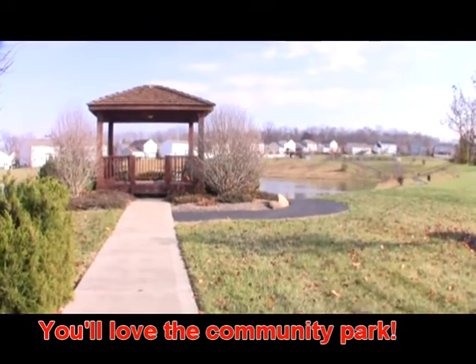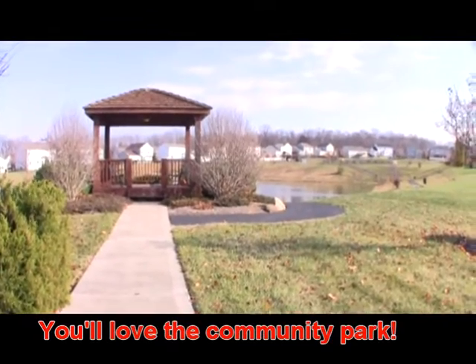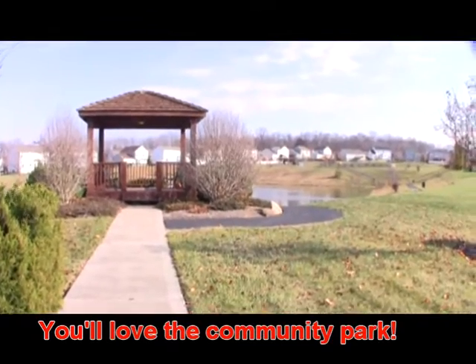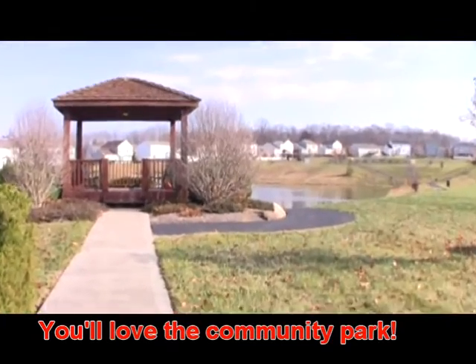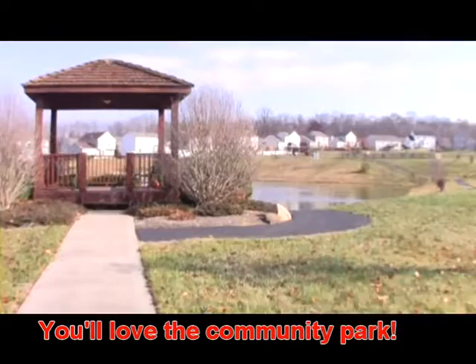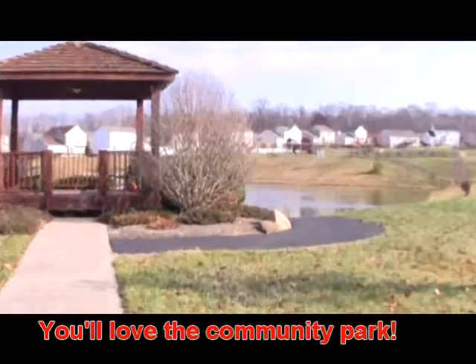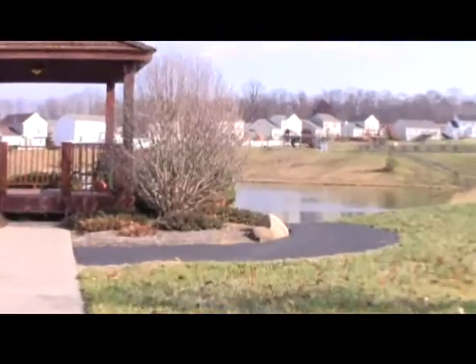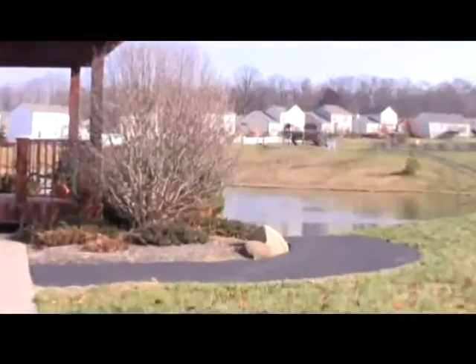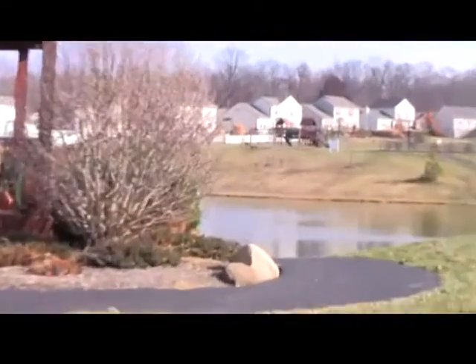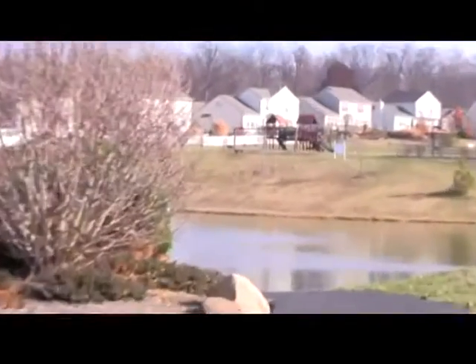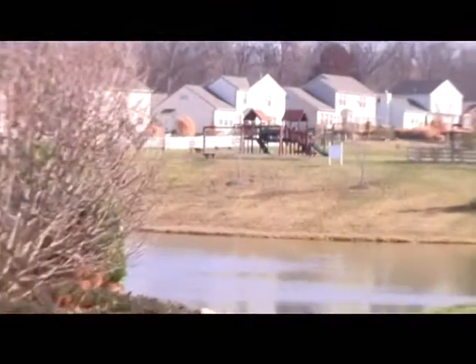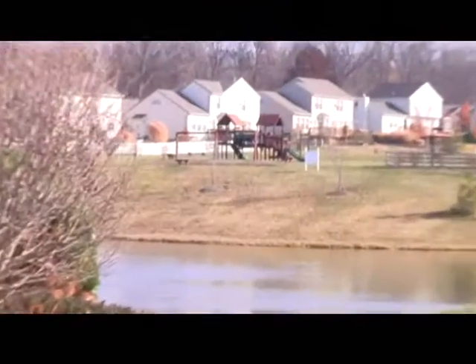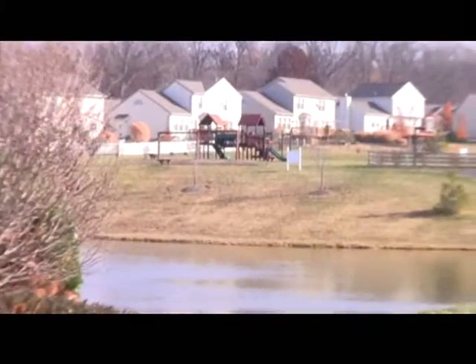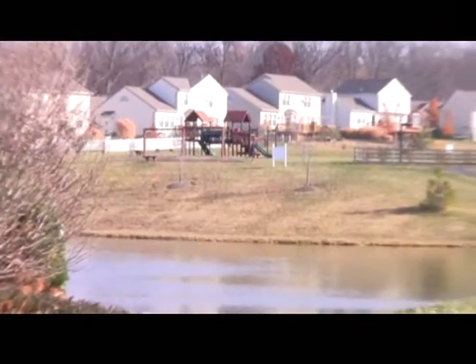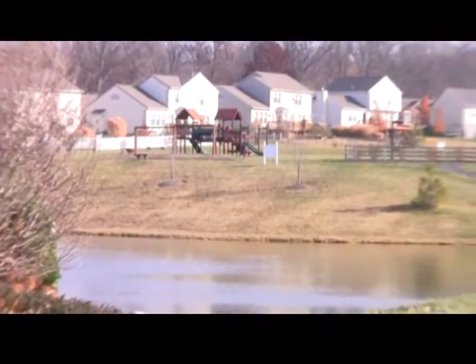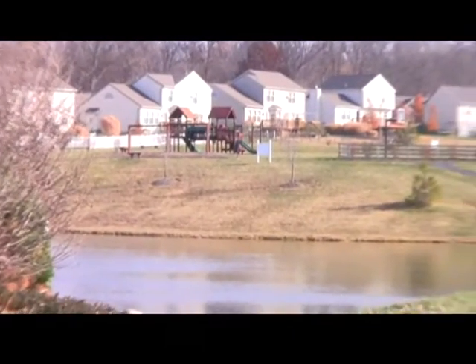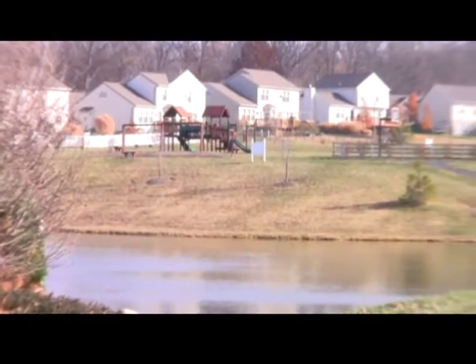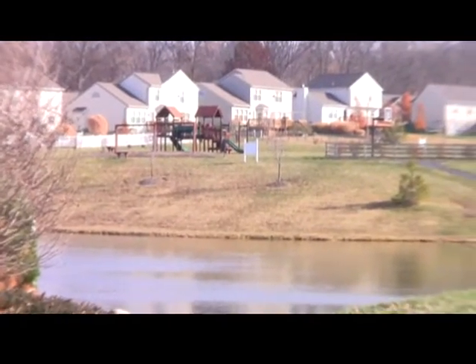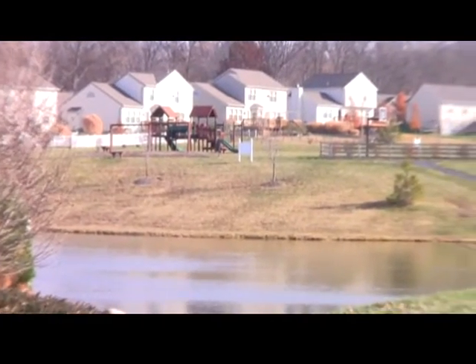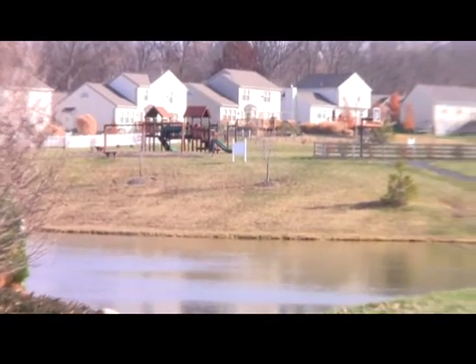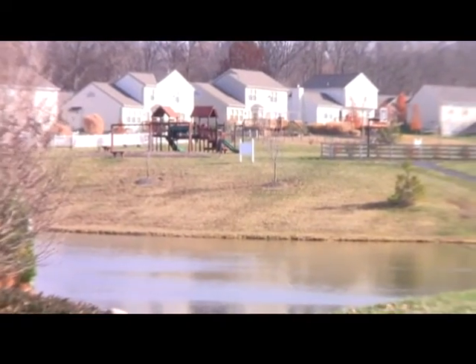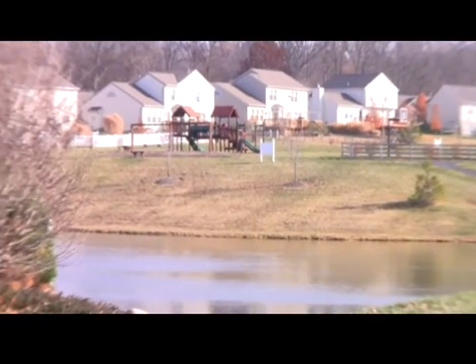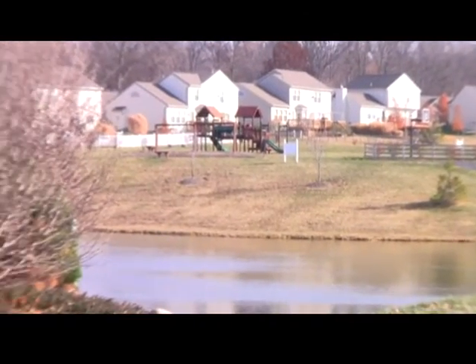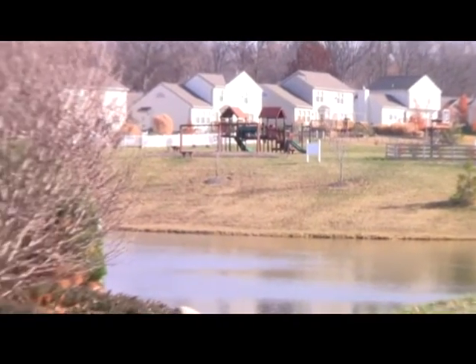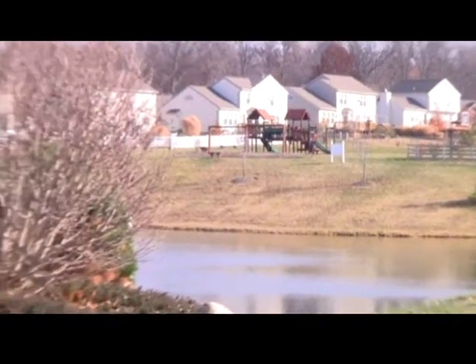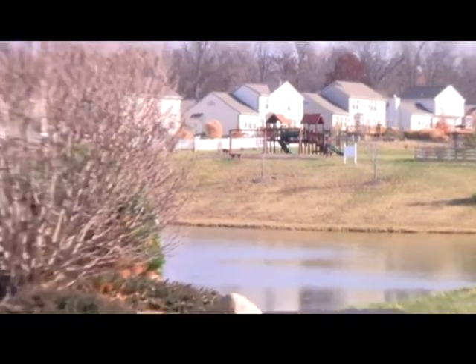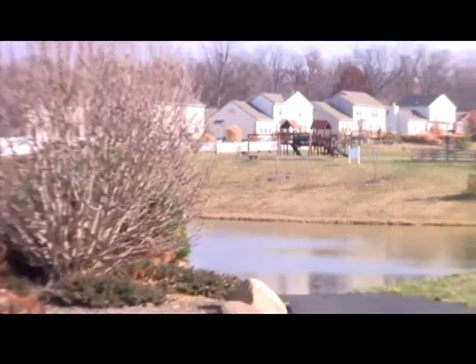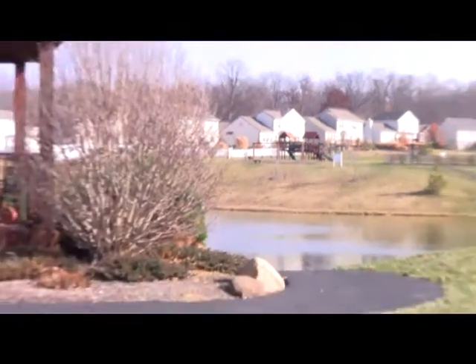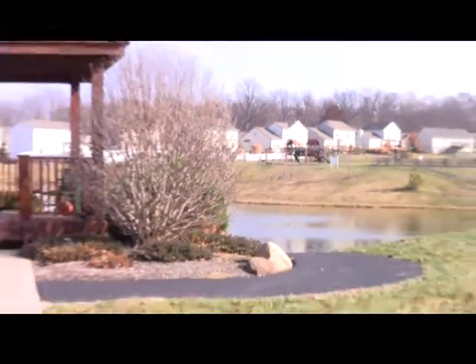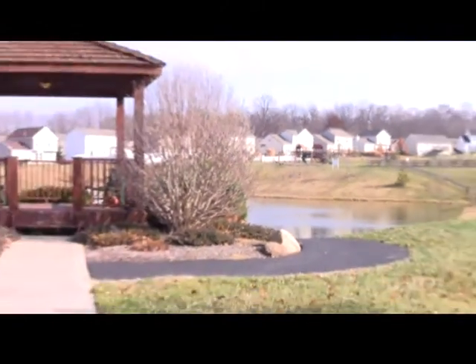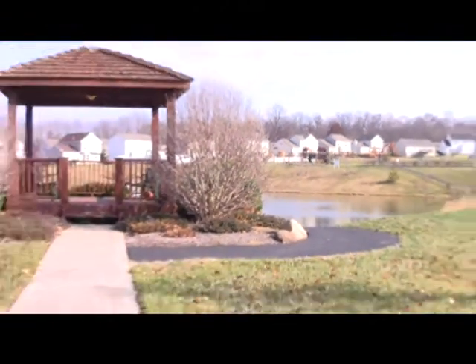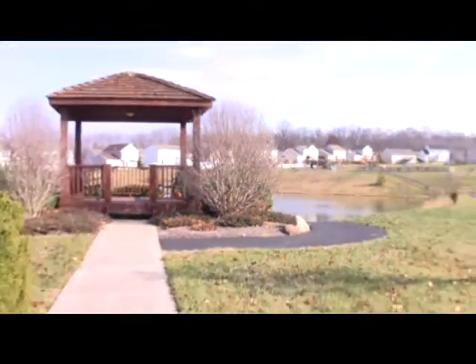From the location and convenience, this home is fantastic.